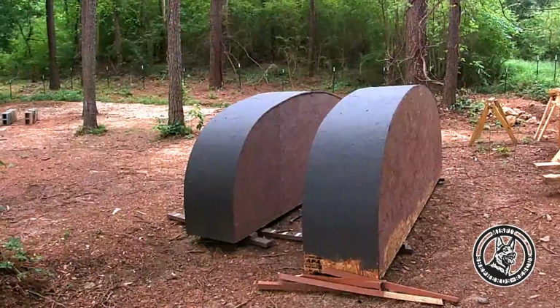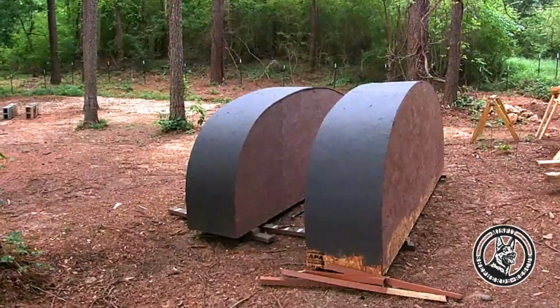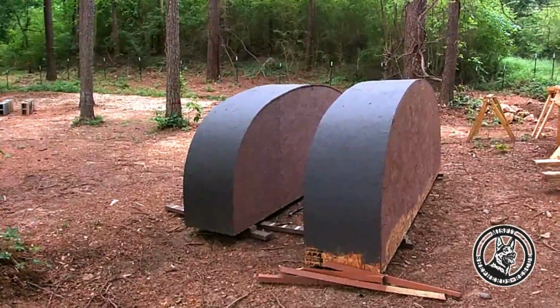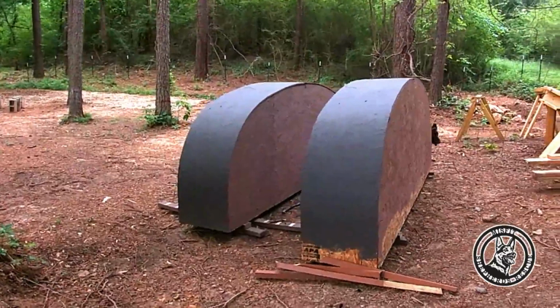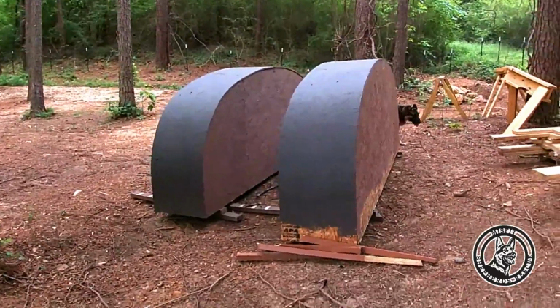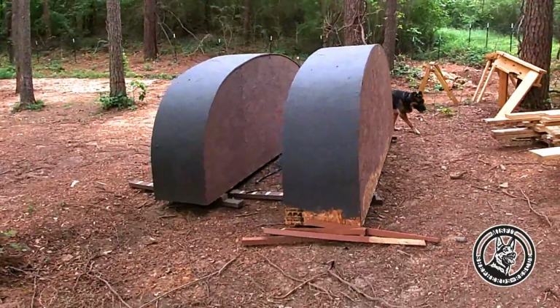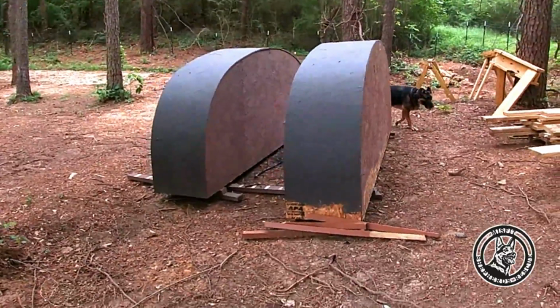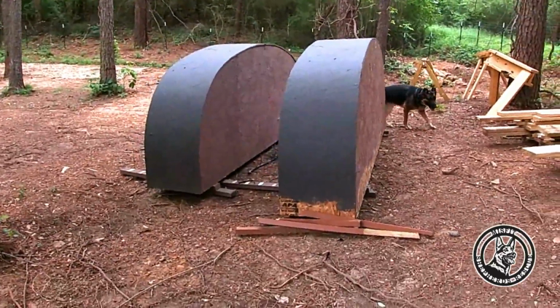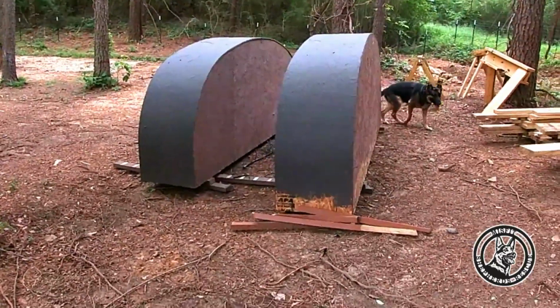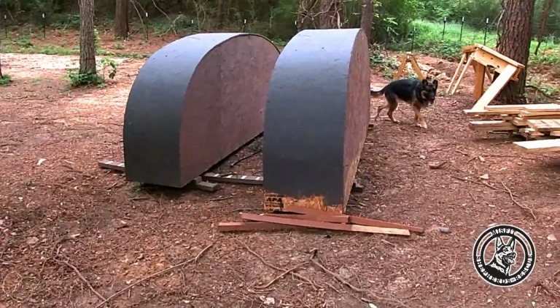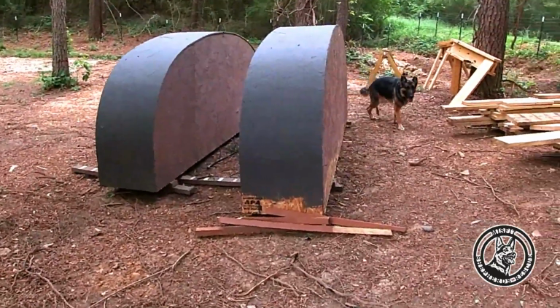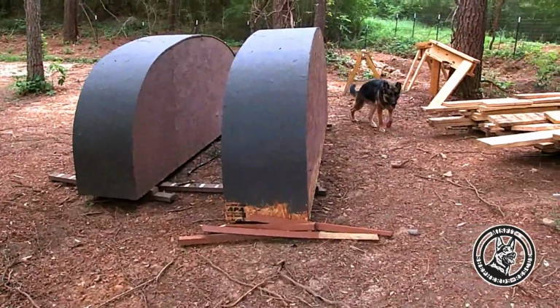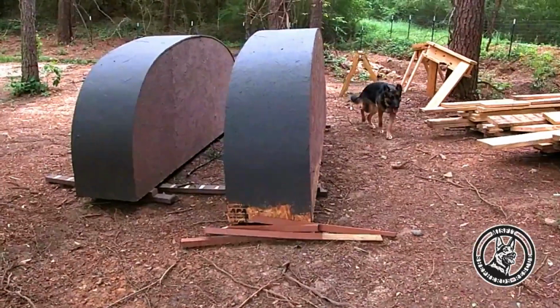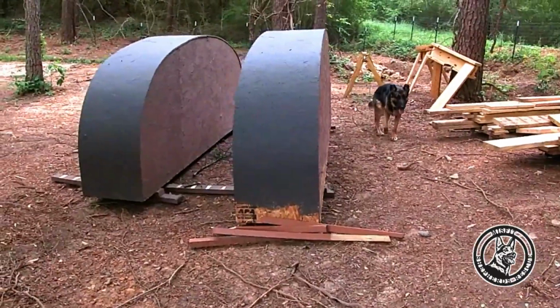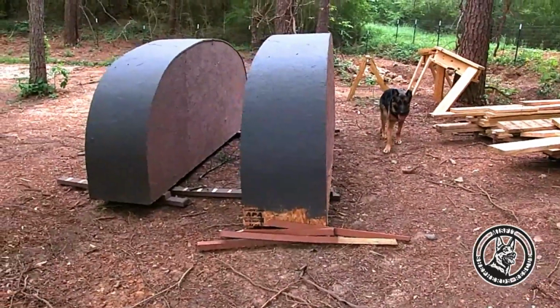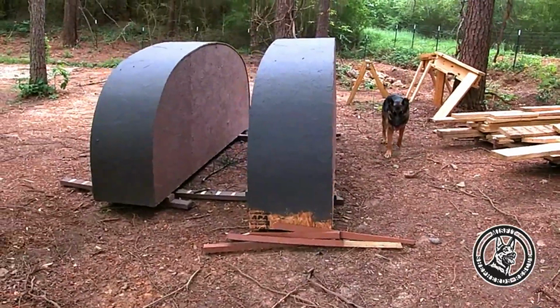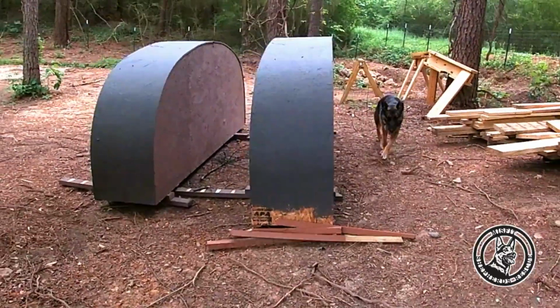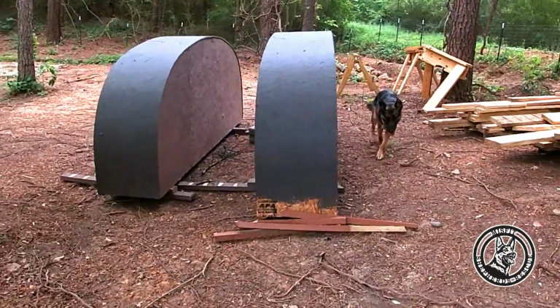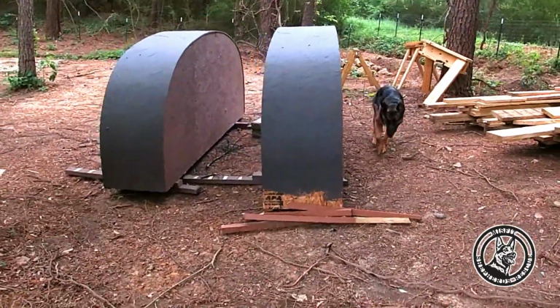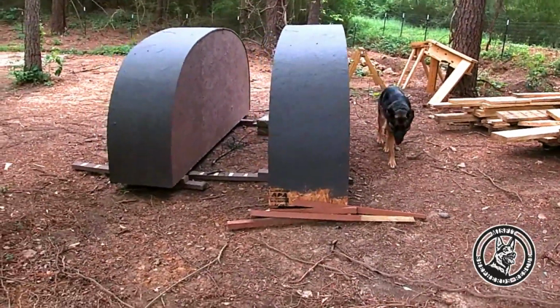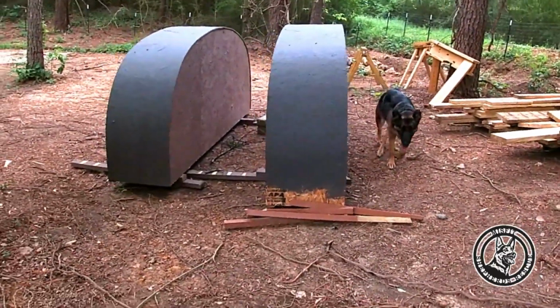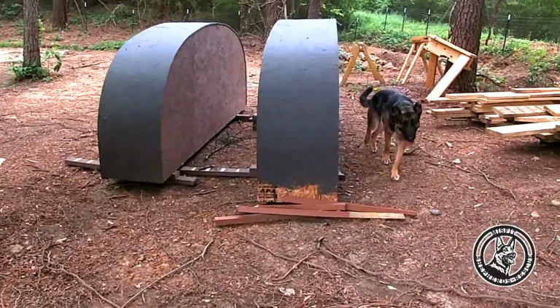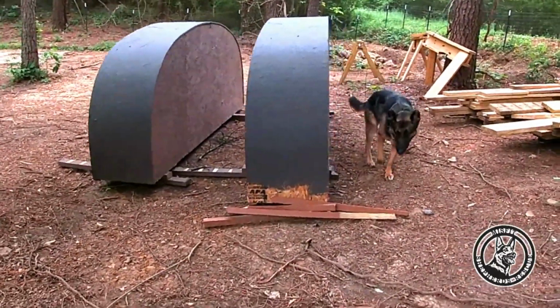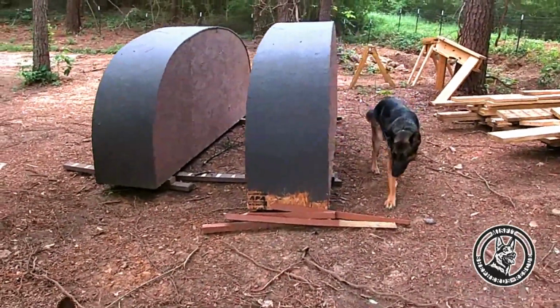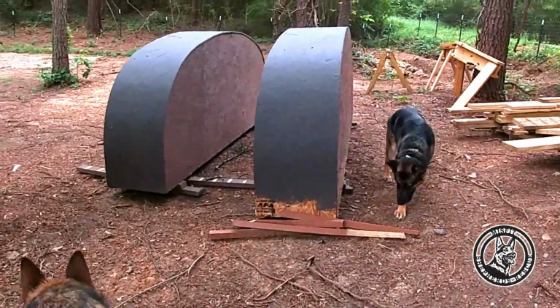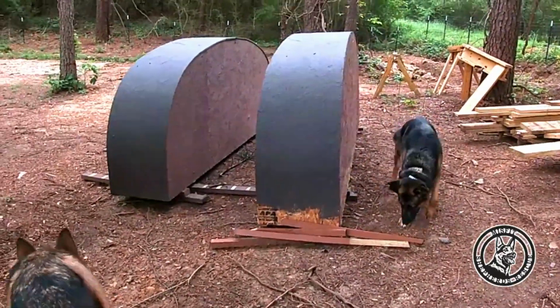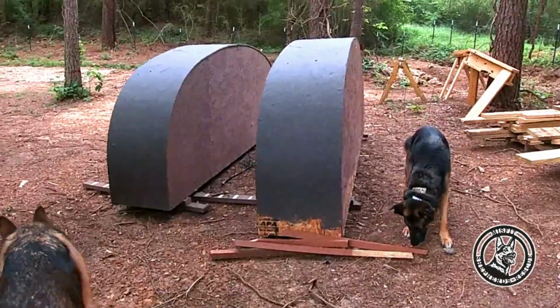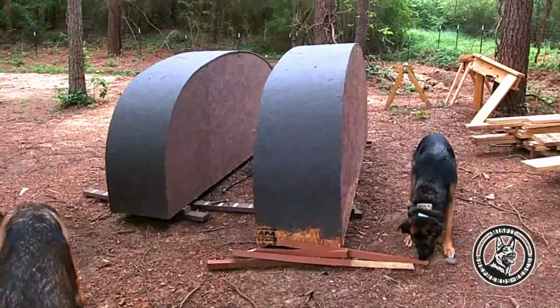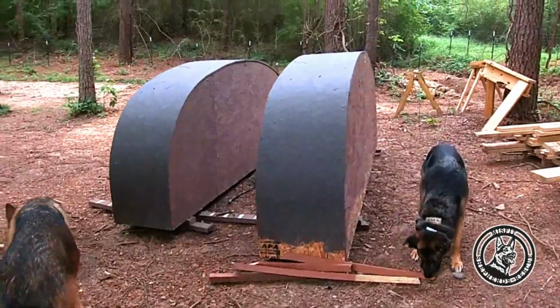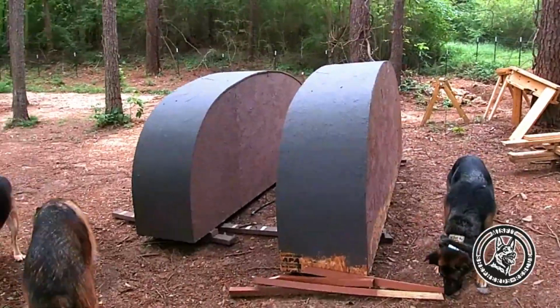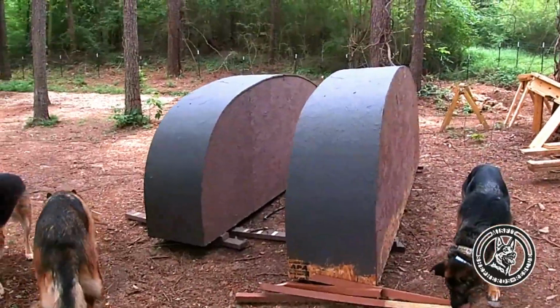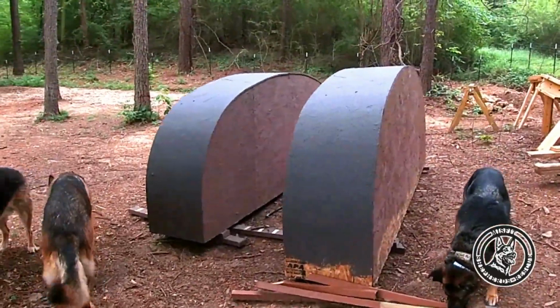It's actually kind of funny how I acquired these, because my neighbor is working on a little project in his patio there.